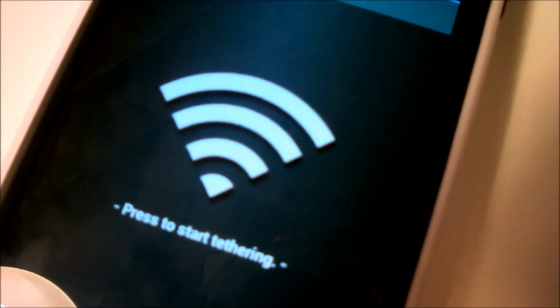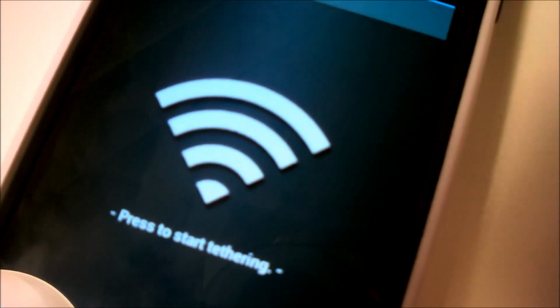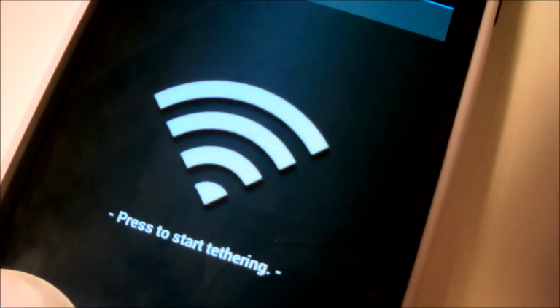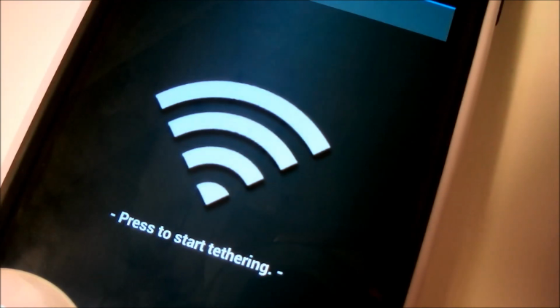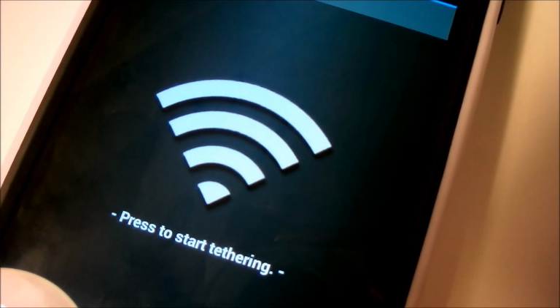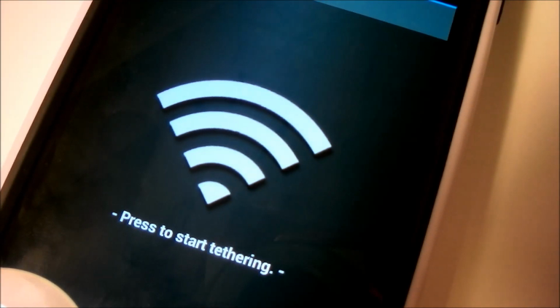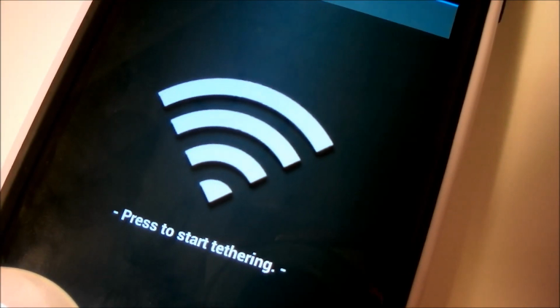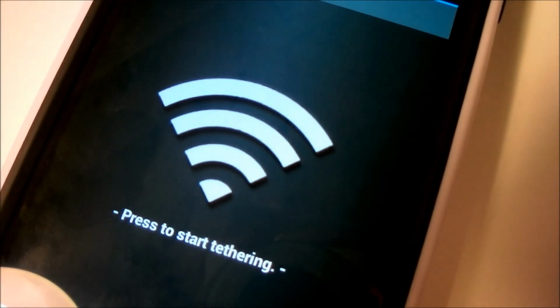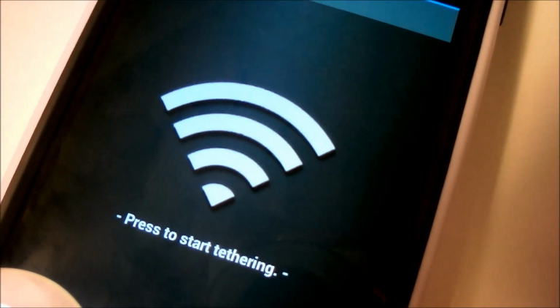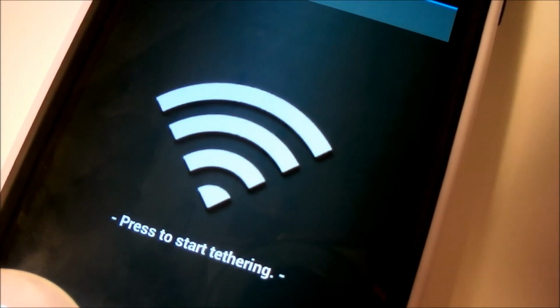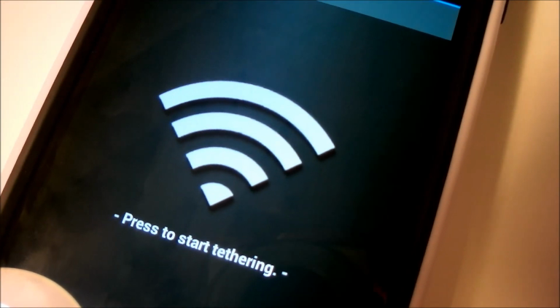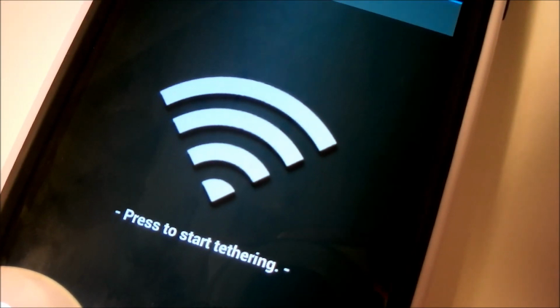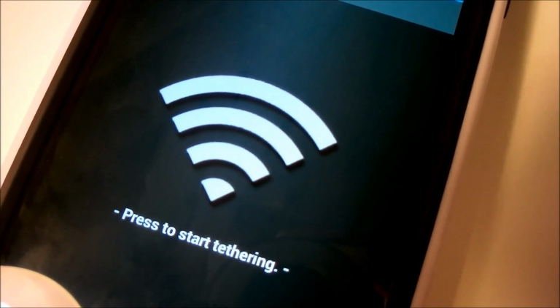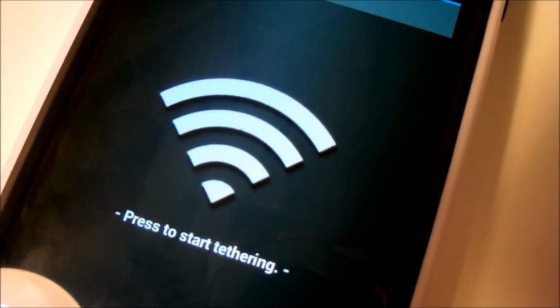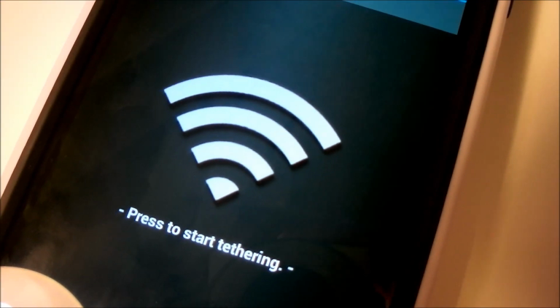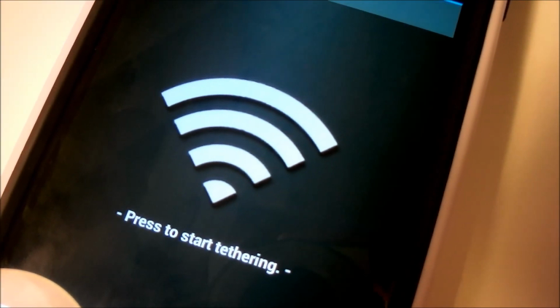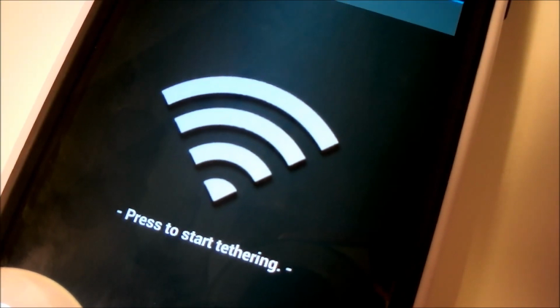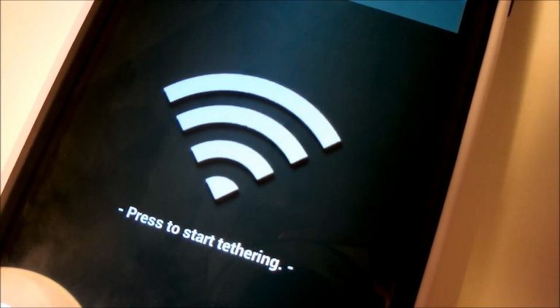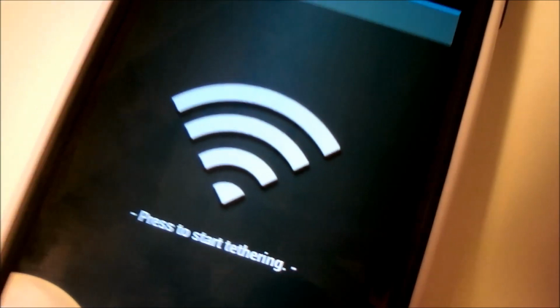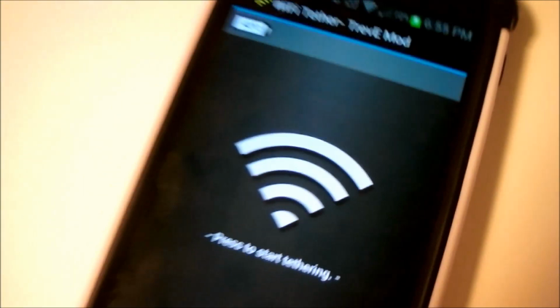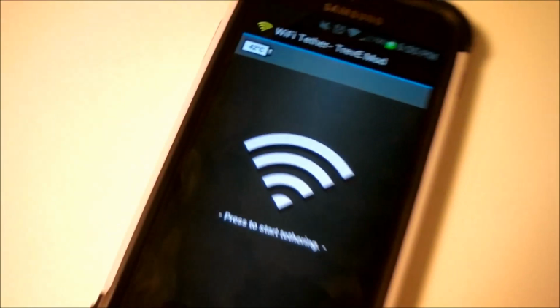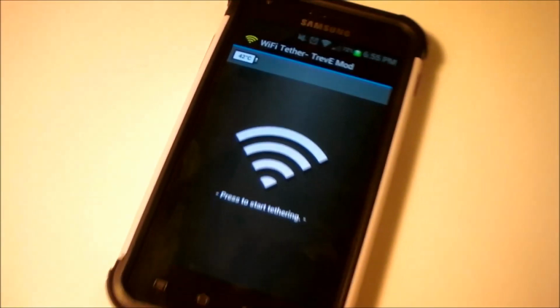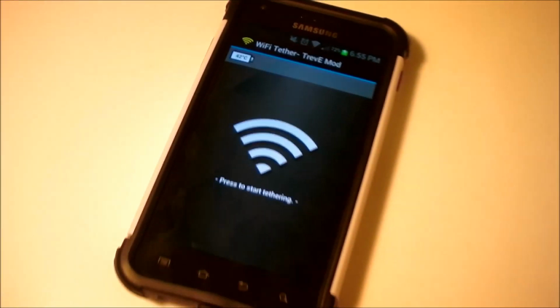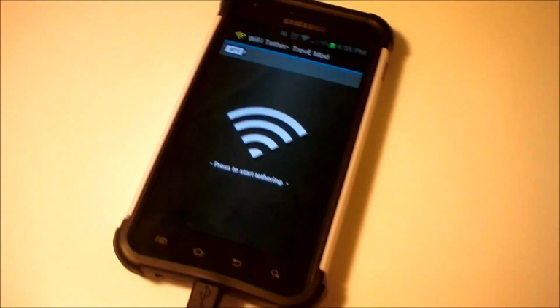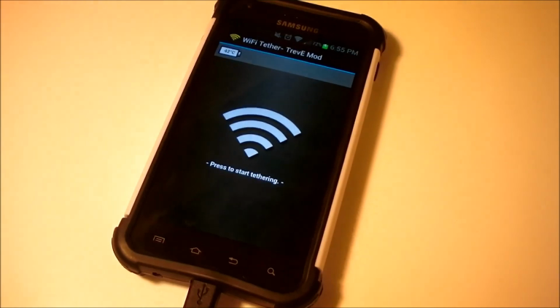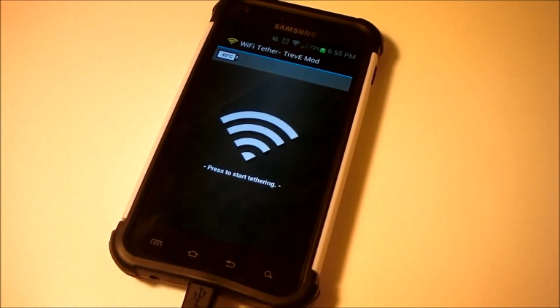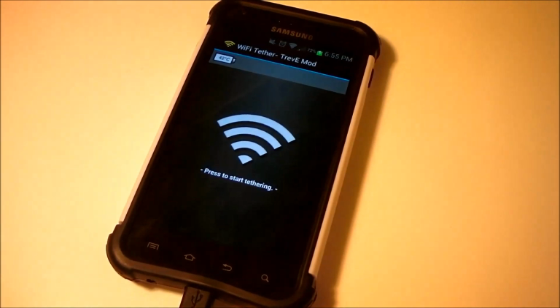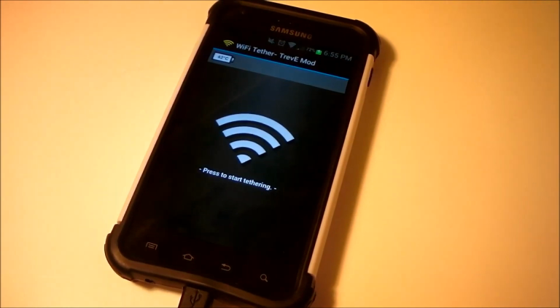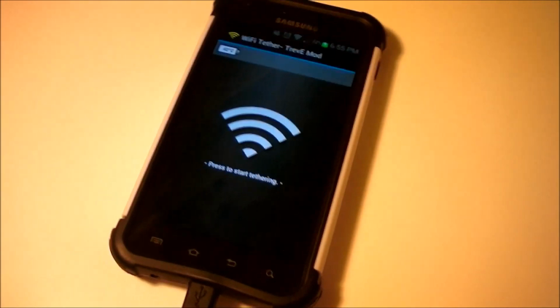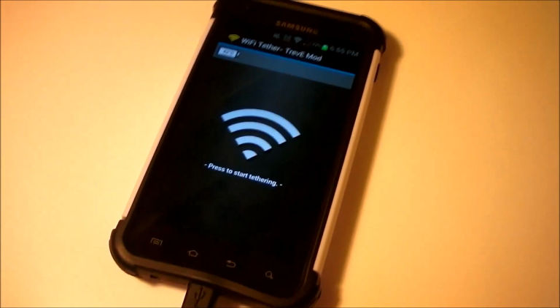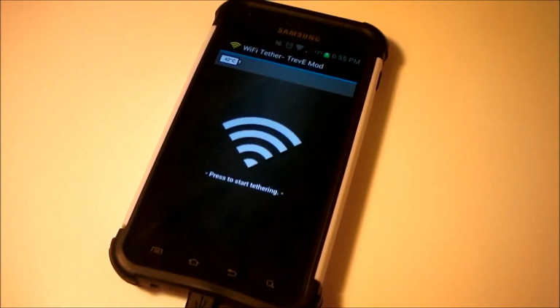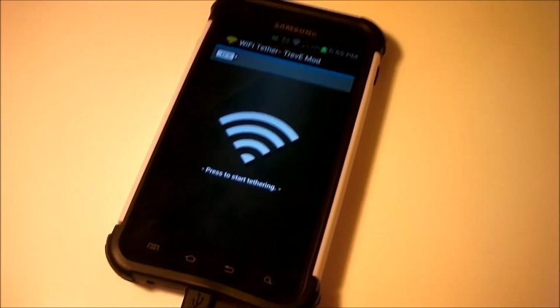Hey YouTube, what is up? JR here. Today I'm going to show you how to Wi-Fi Tether on your Samsung Galaxy S2 Epic 4G Touch.